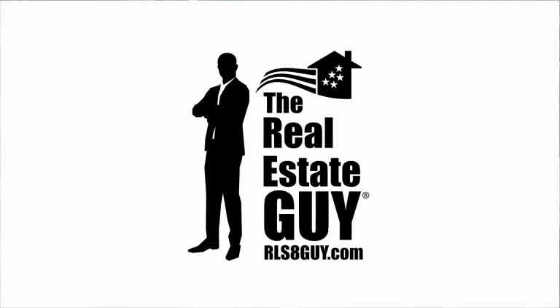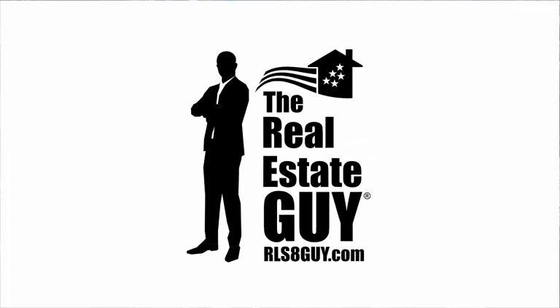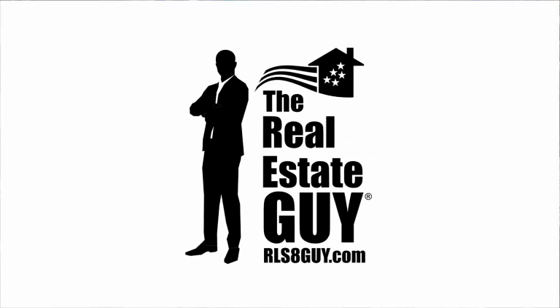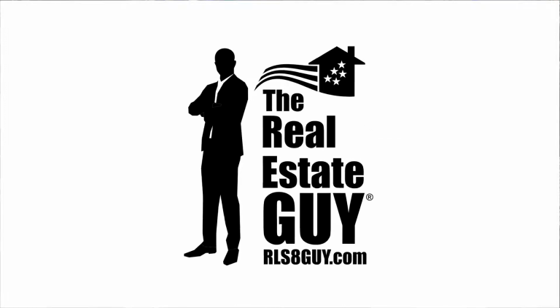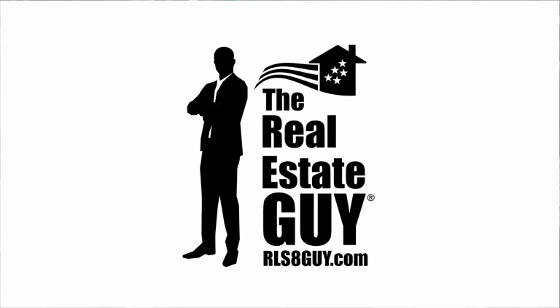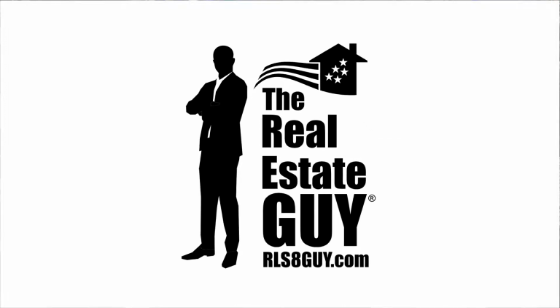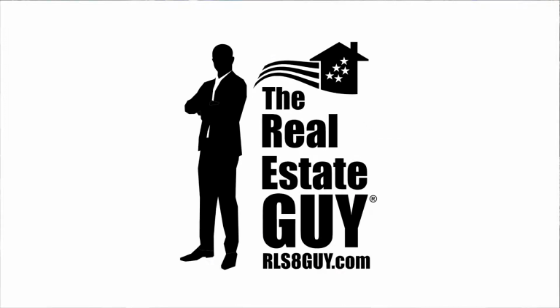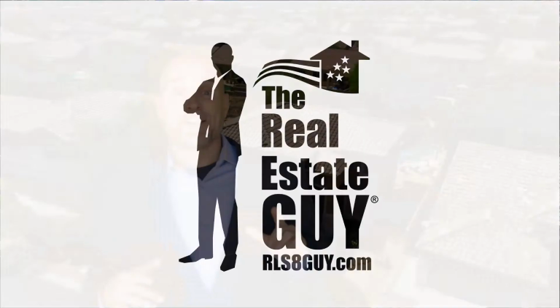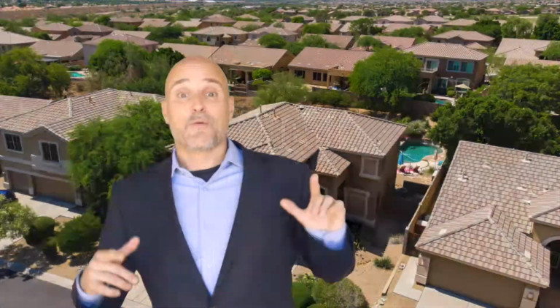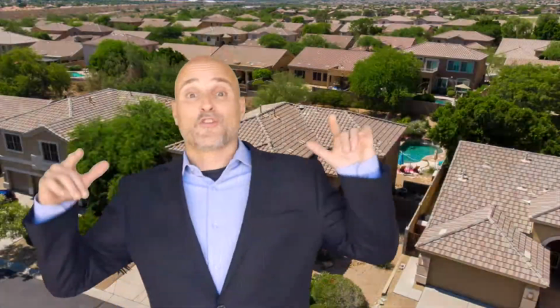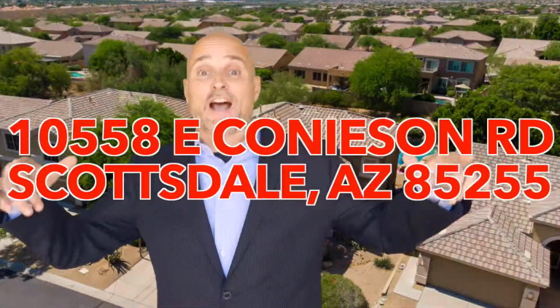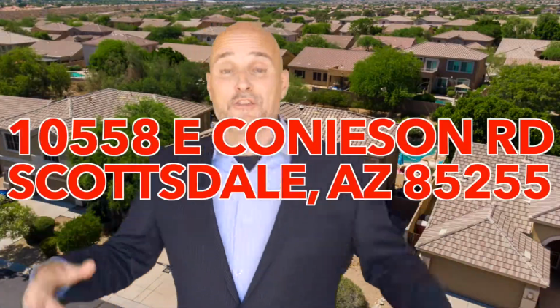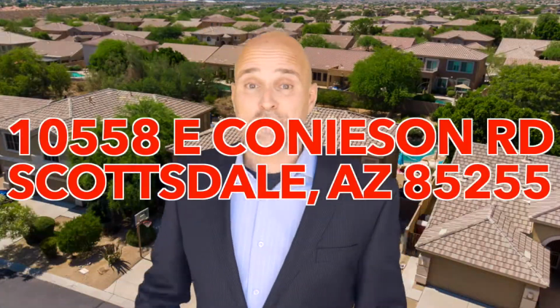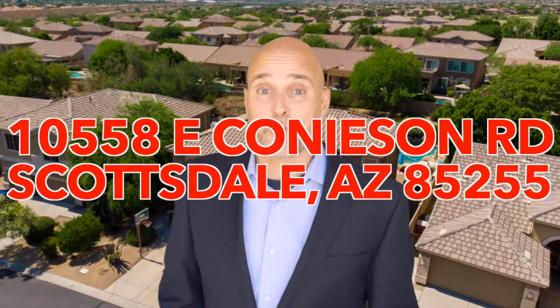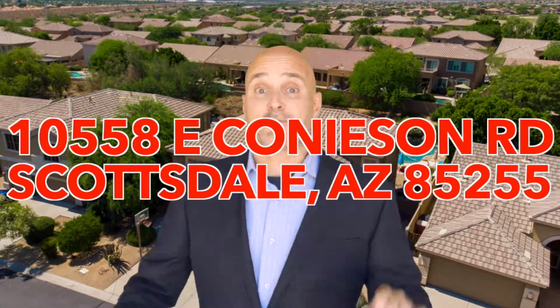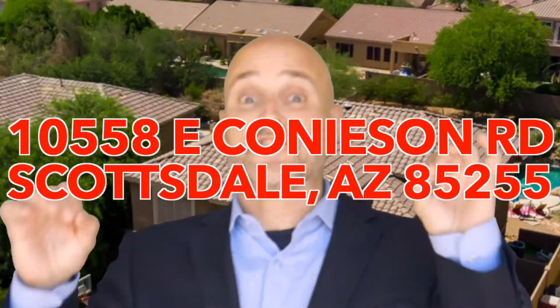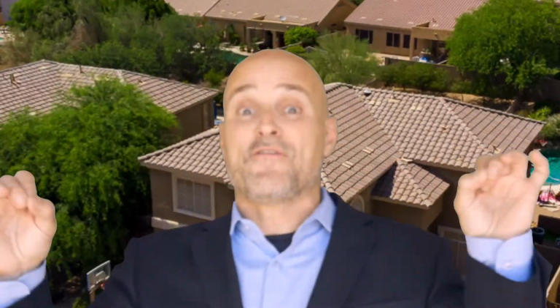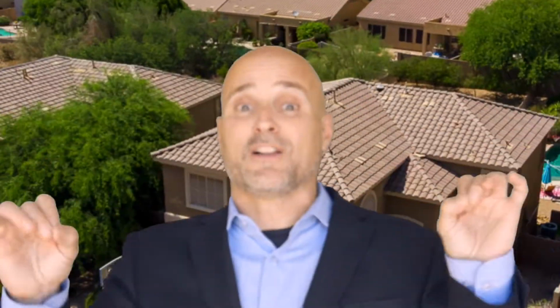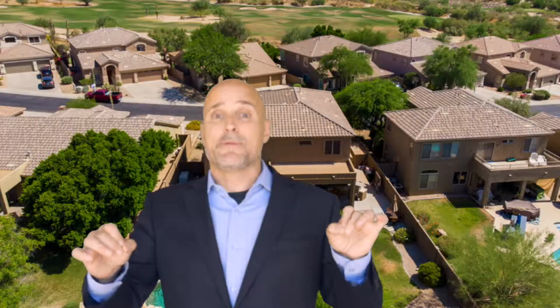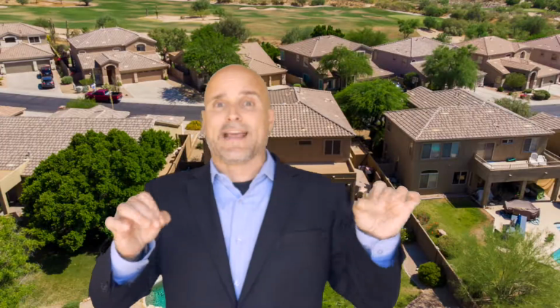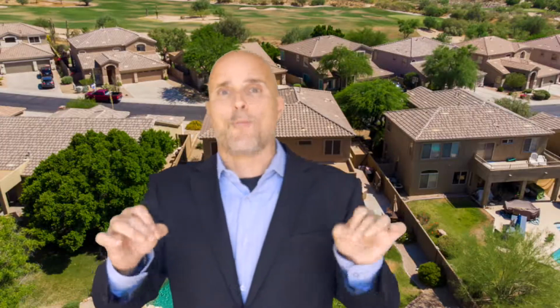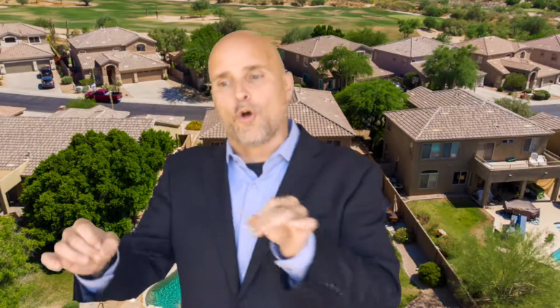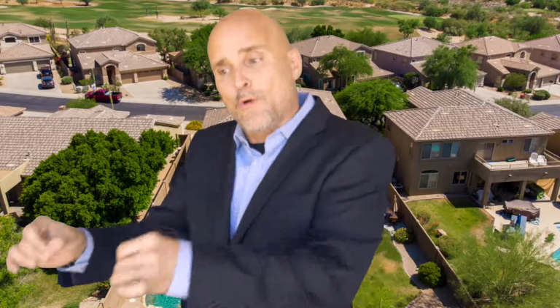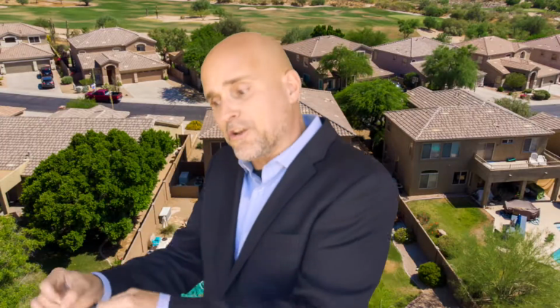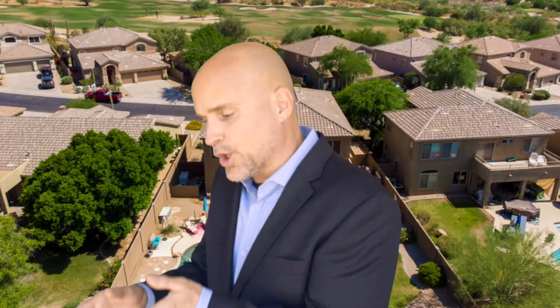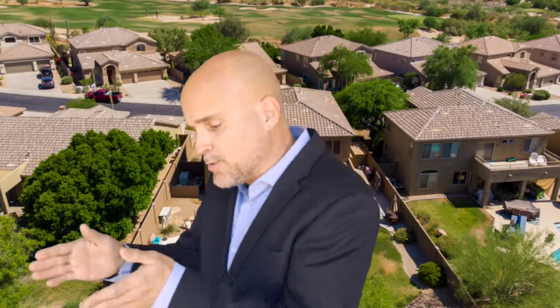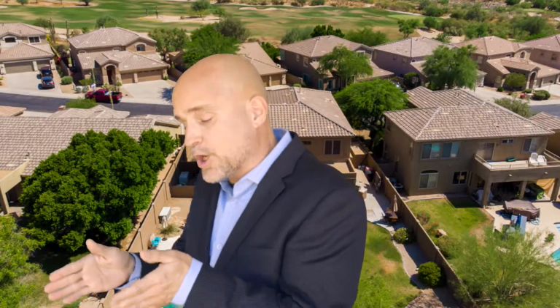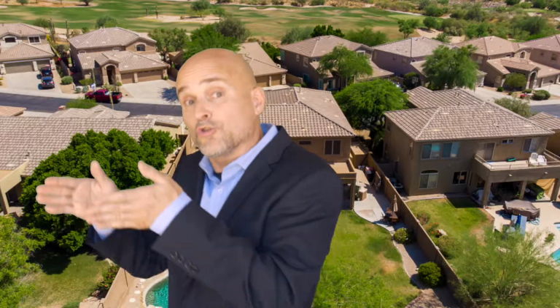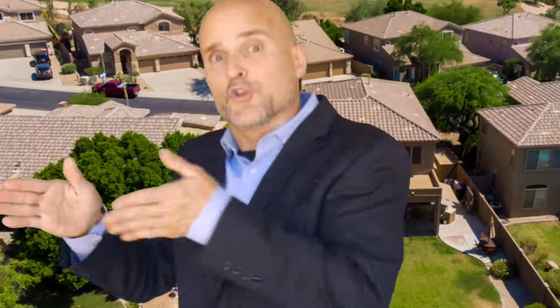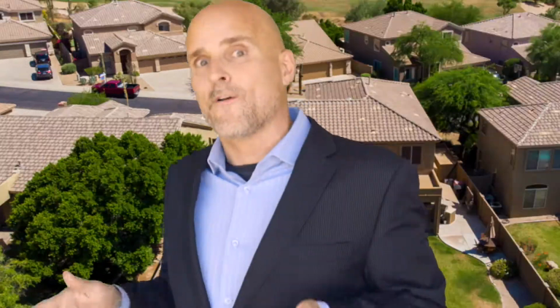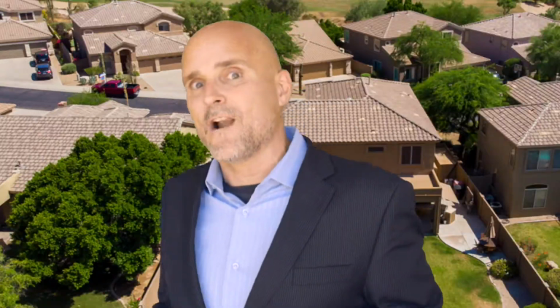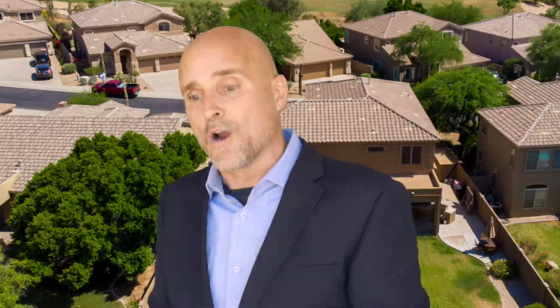Hey, it's Chris. I'm the Real Estate Guy. Today we're in Scottsdale, Arizona — specifically McDowell Mountain Ranch in a community called Sonoran Fairways.